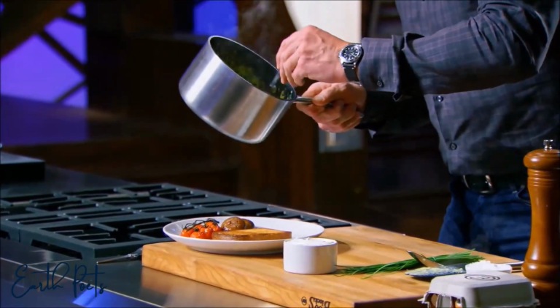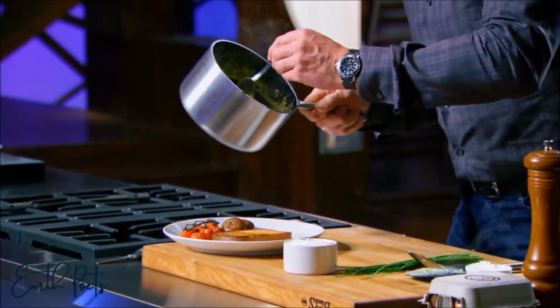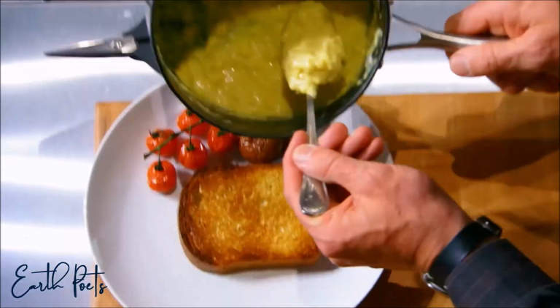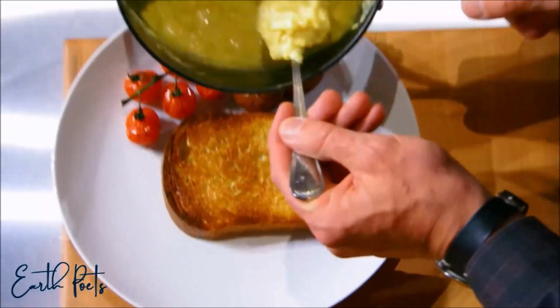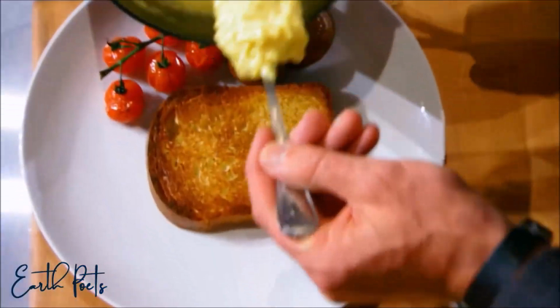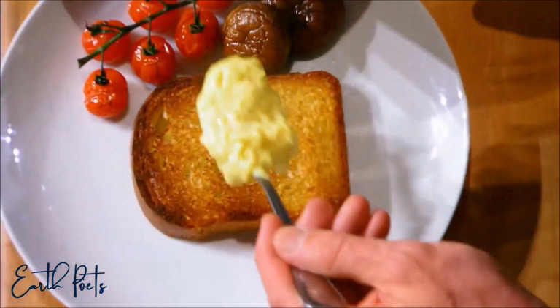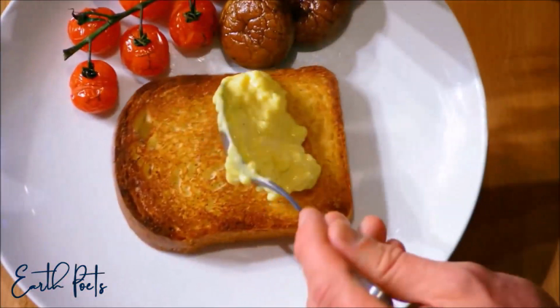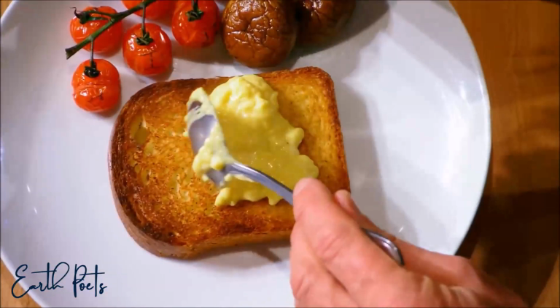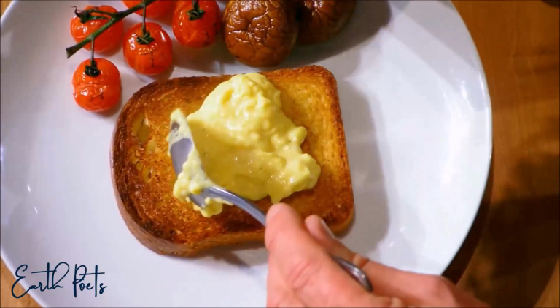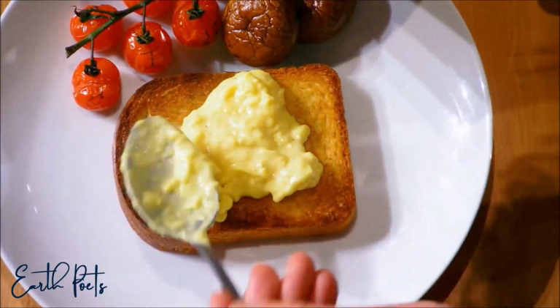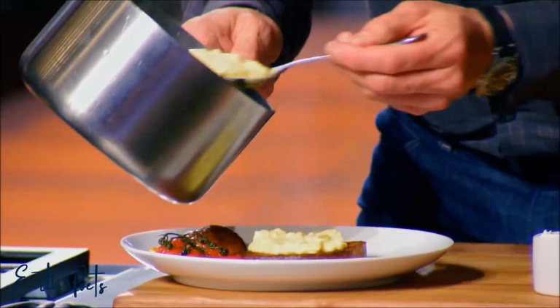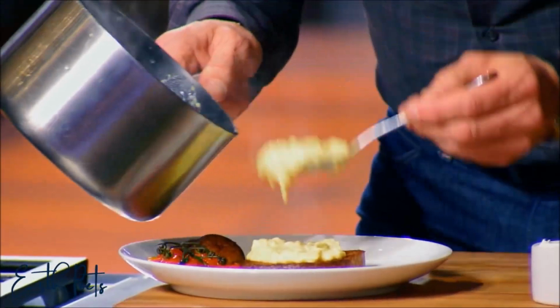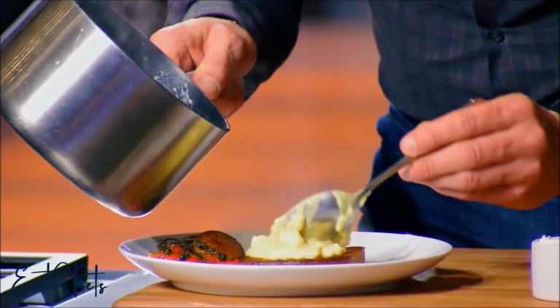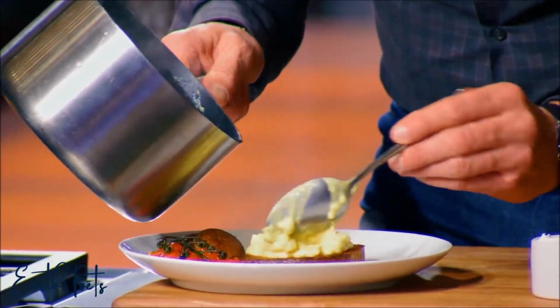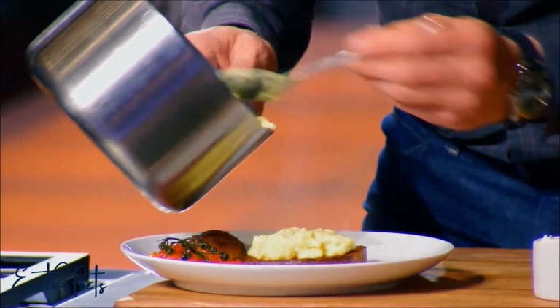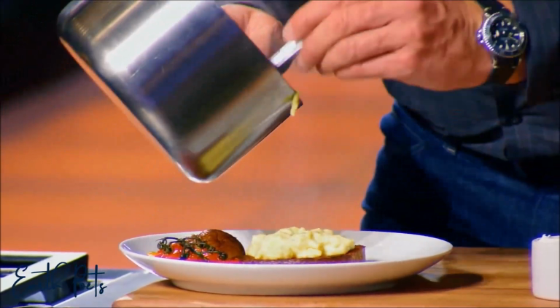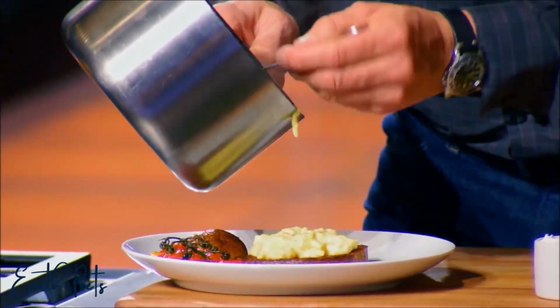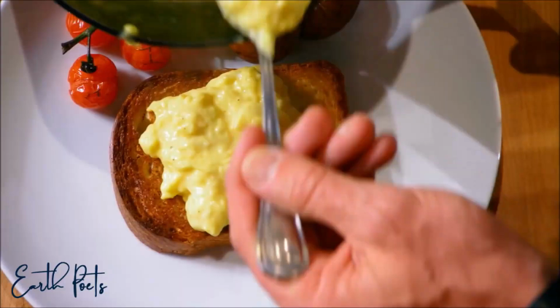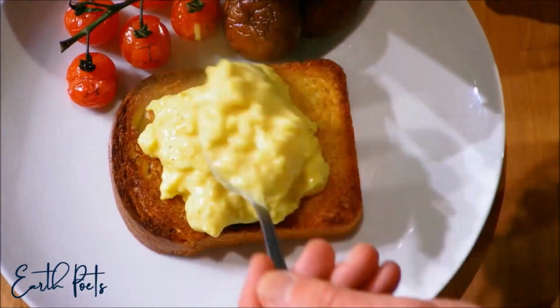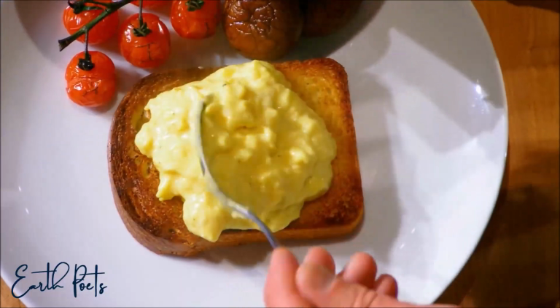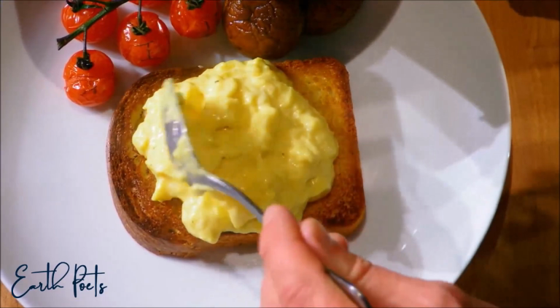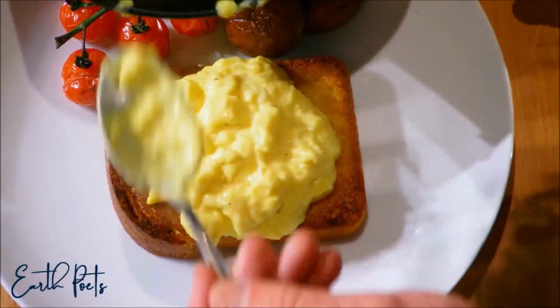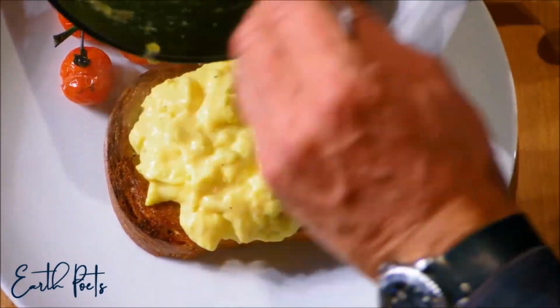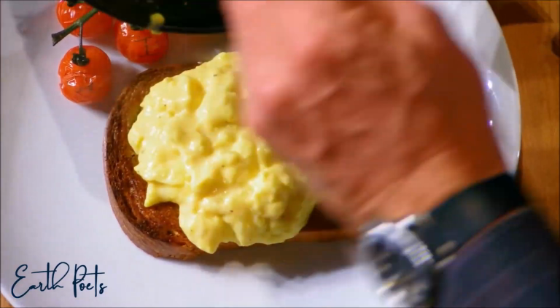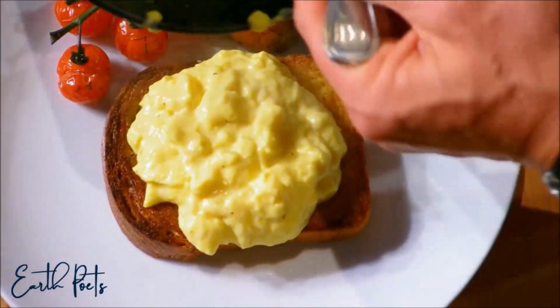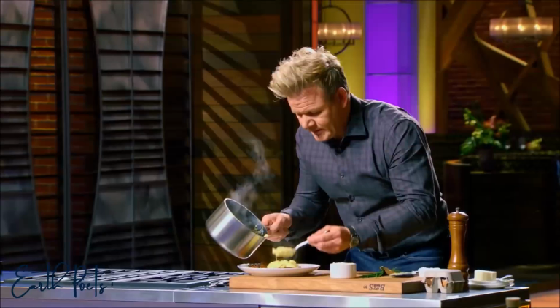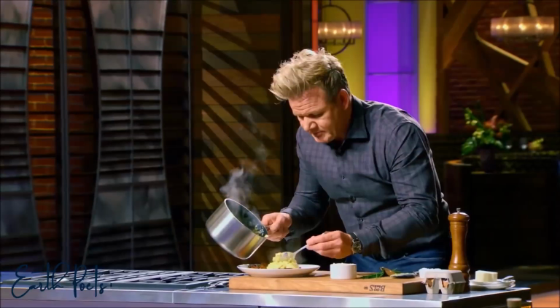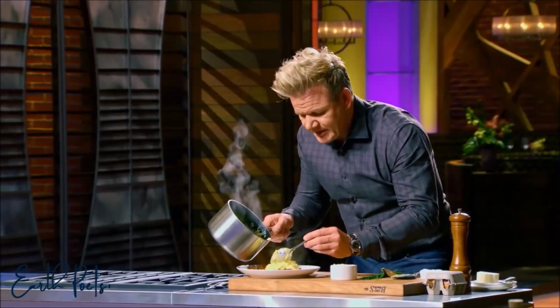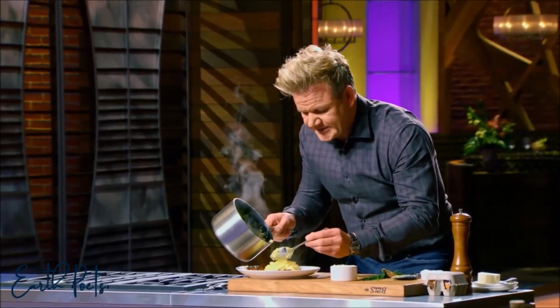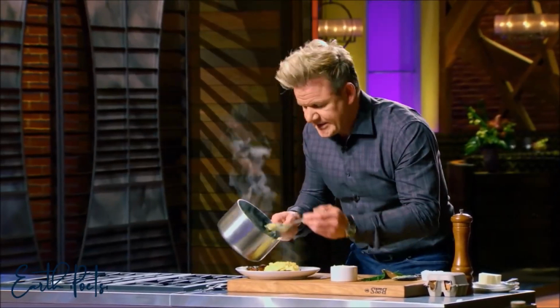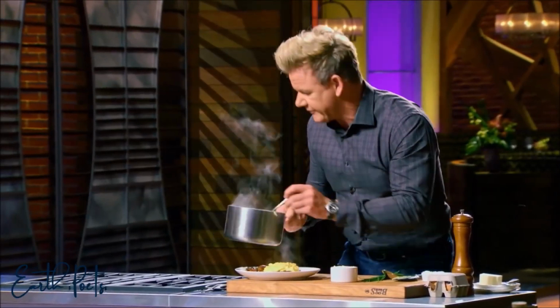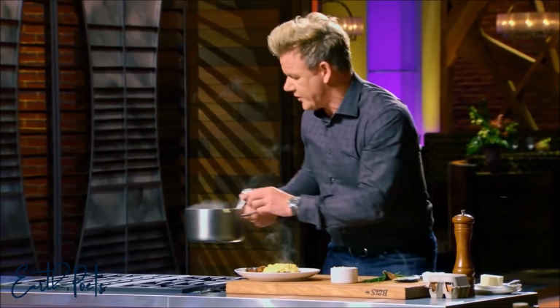Come to serve, you want to see nice, light, fluffy scrambled eggs — it's a little bit creamy. That's scrambled eggs you would die for.